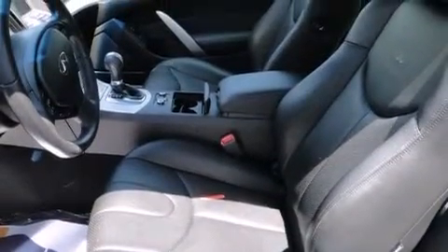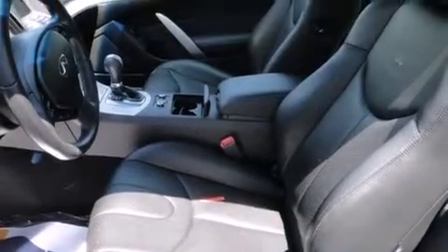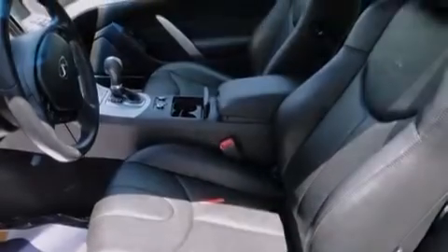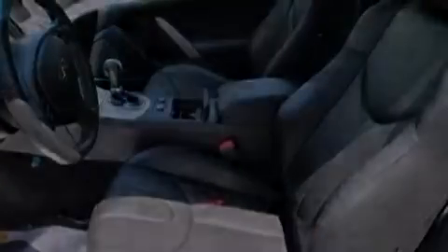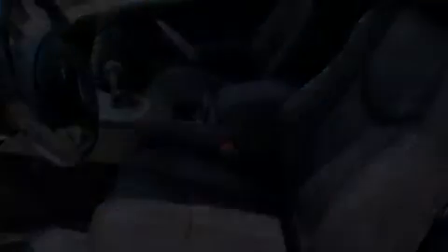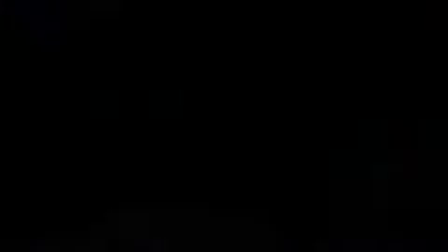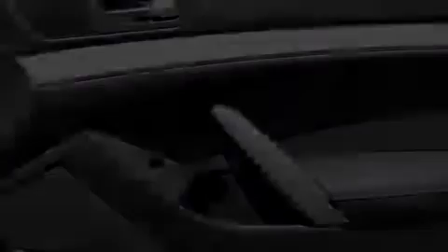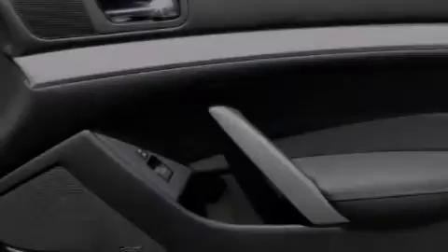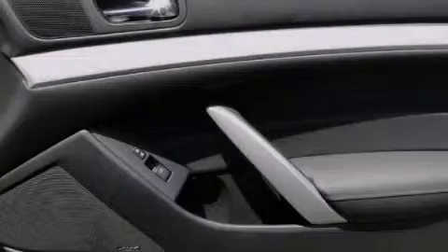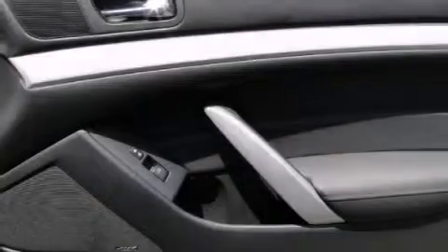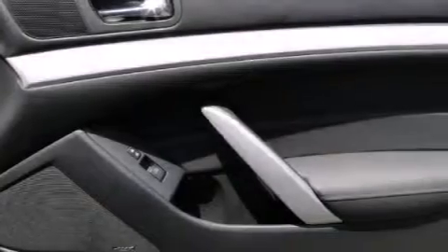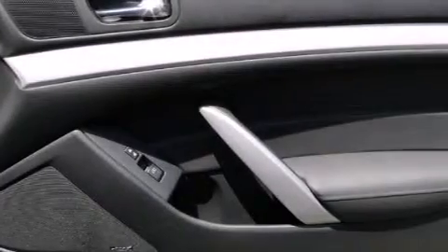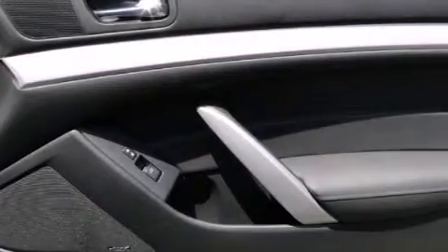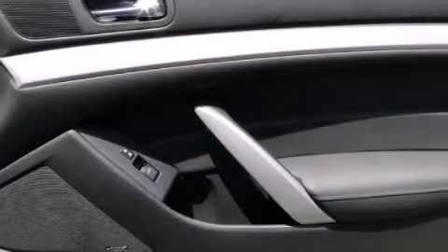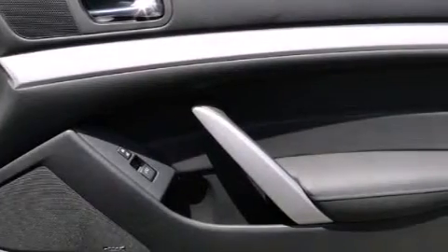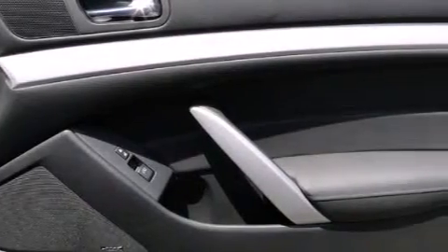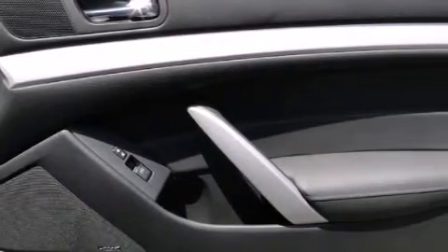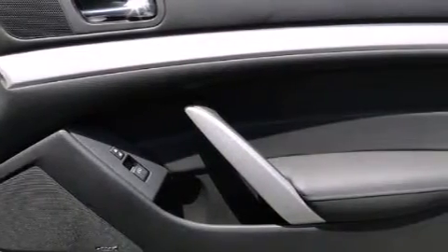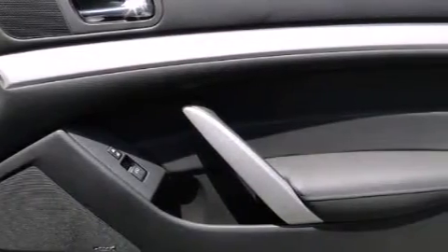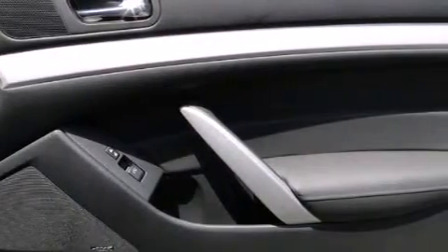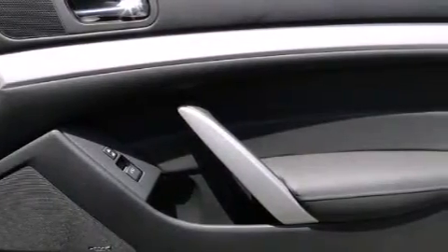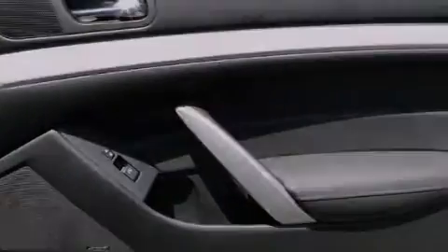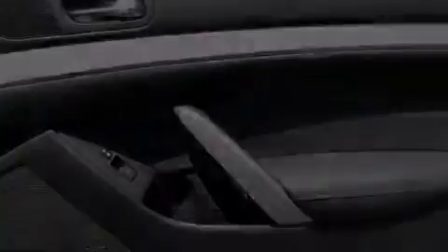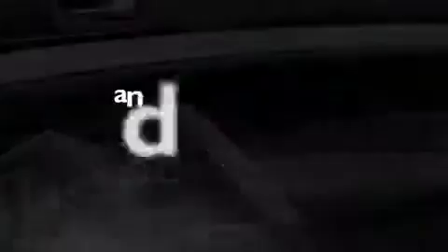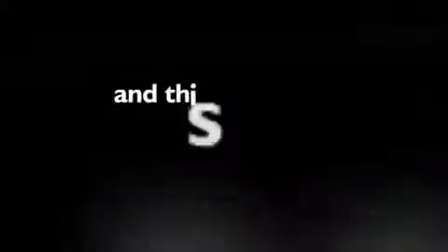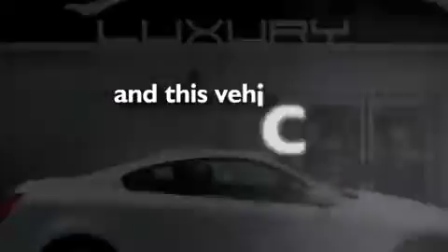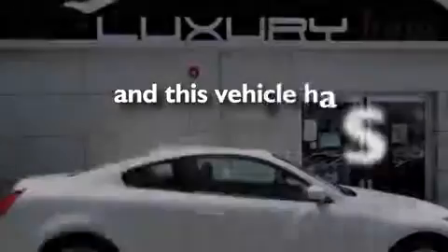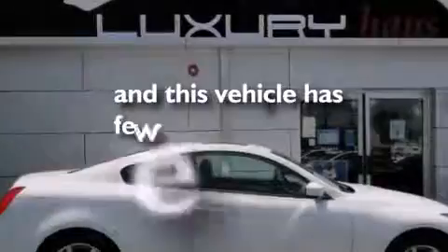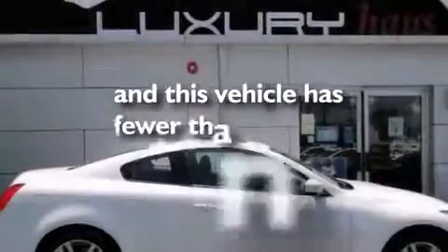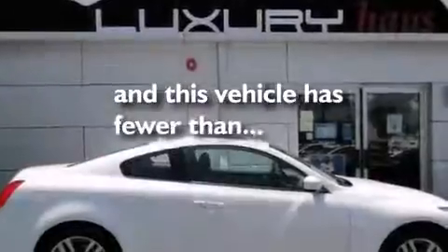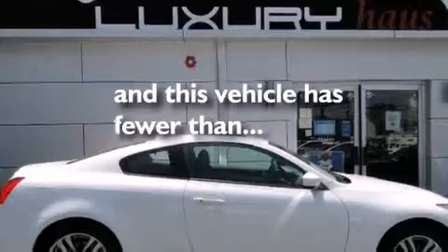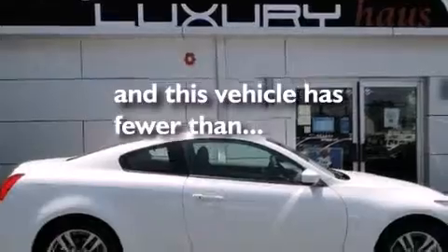Also included are a first aid kit, a rear window defroster, a push-button ignition, and this vehicle has less than 19,000 miles.